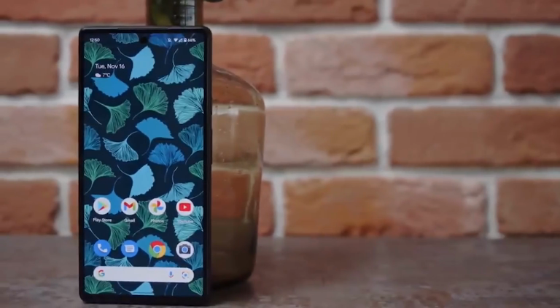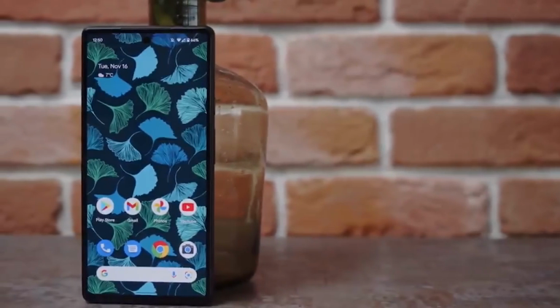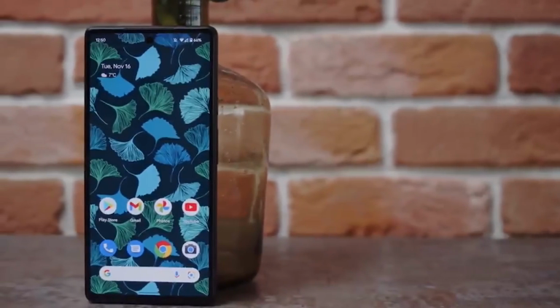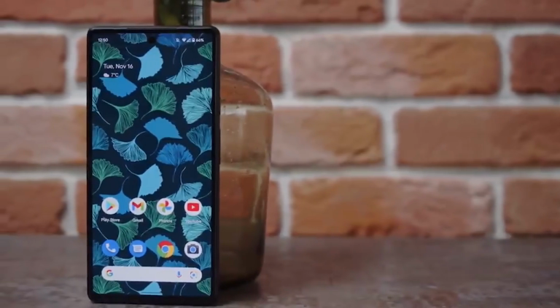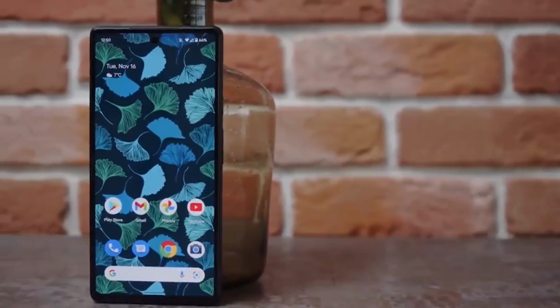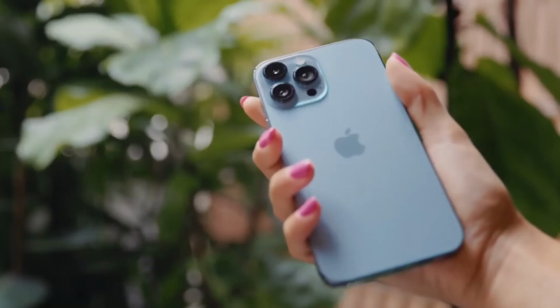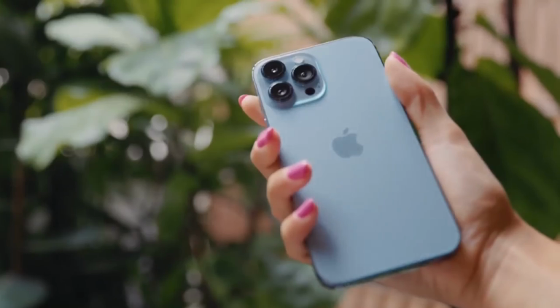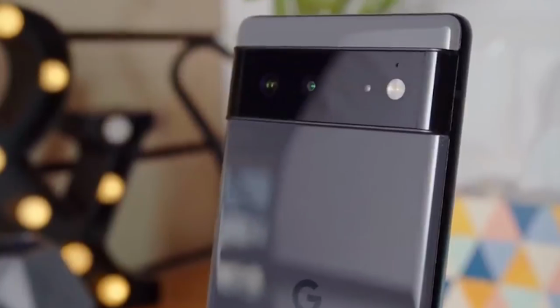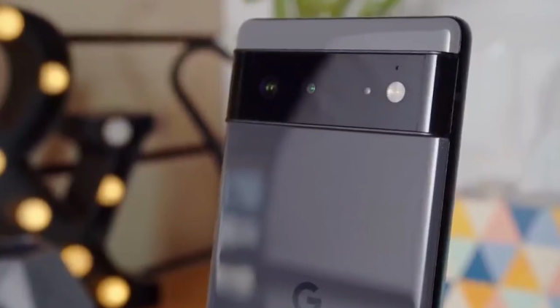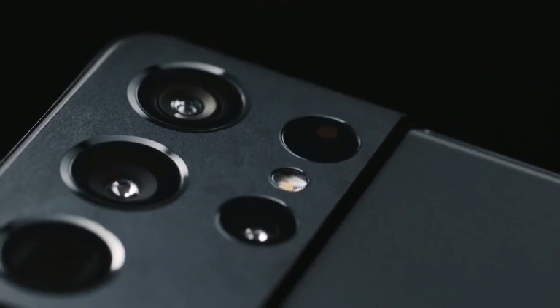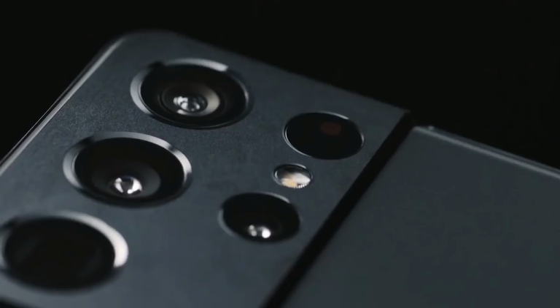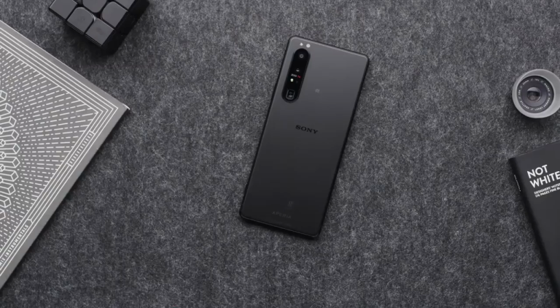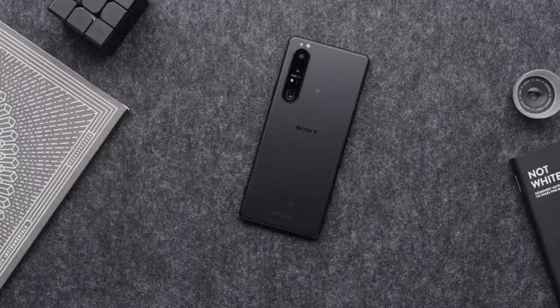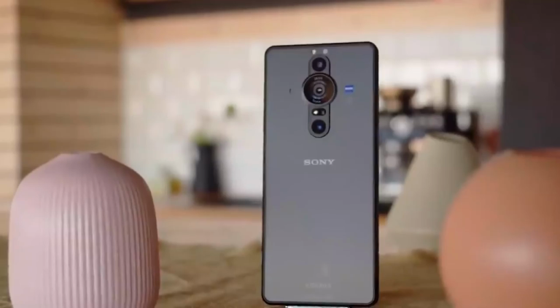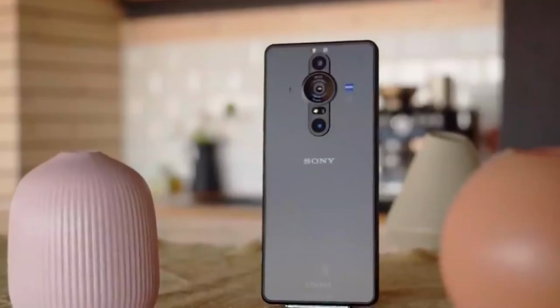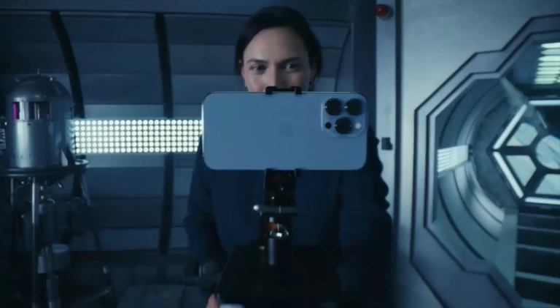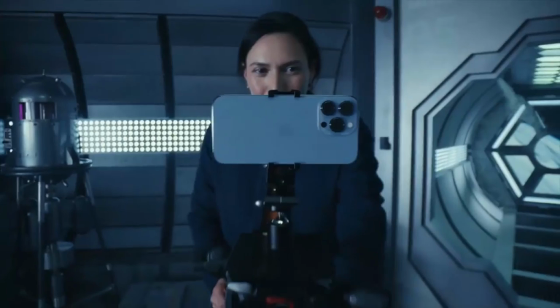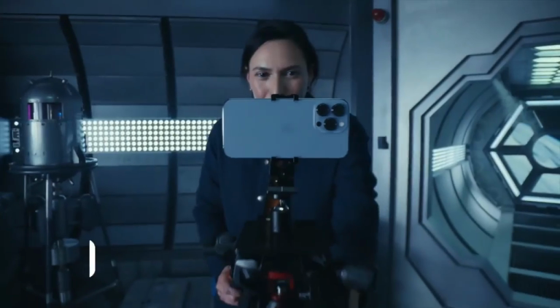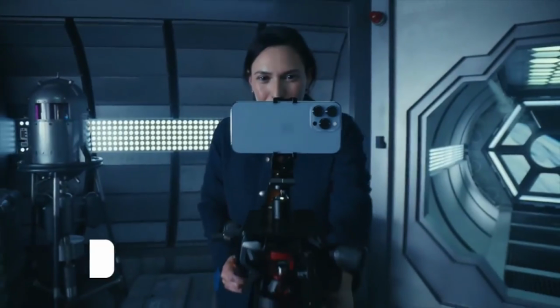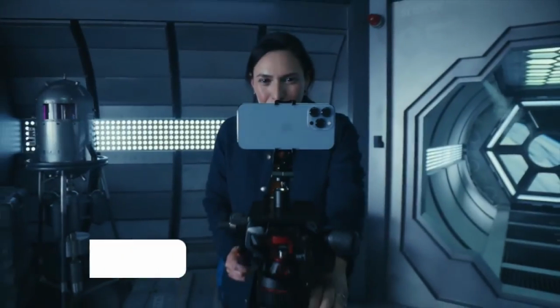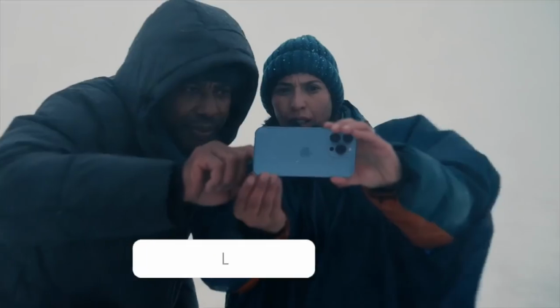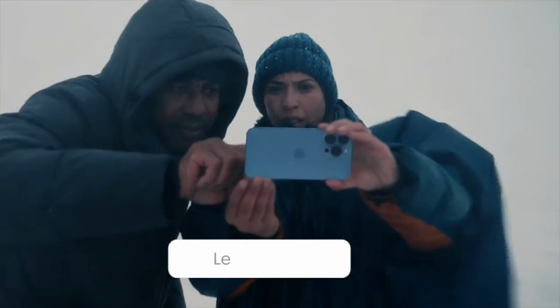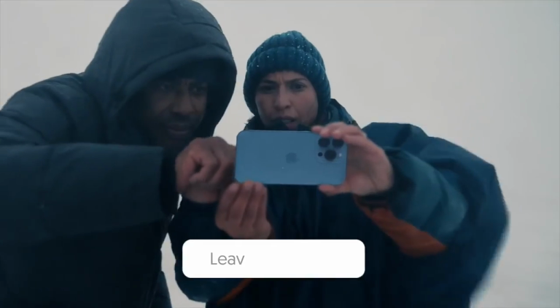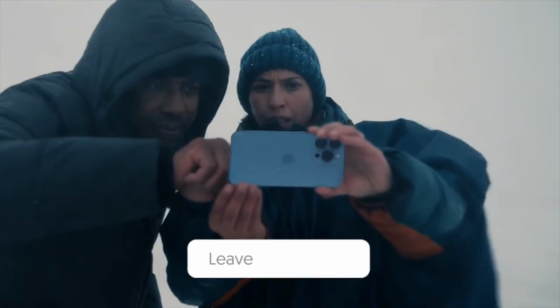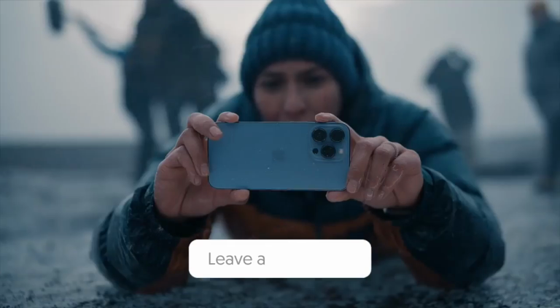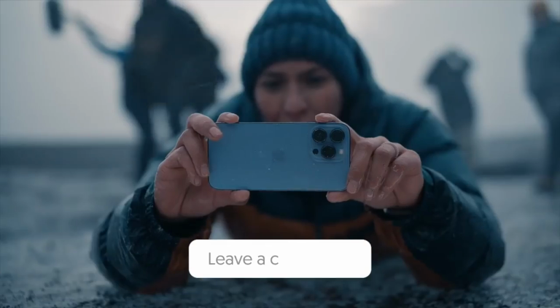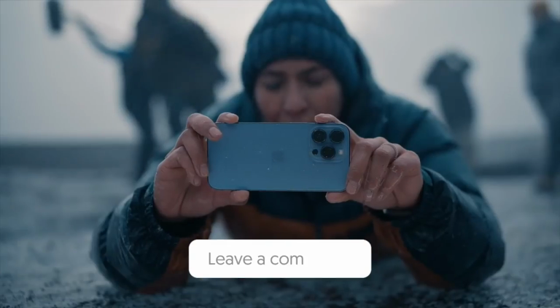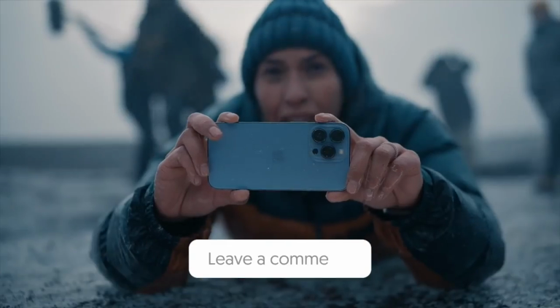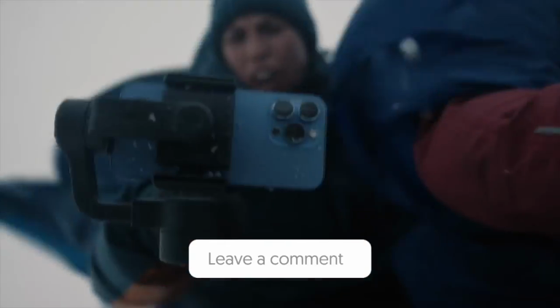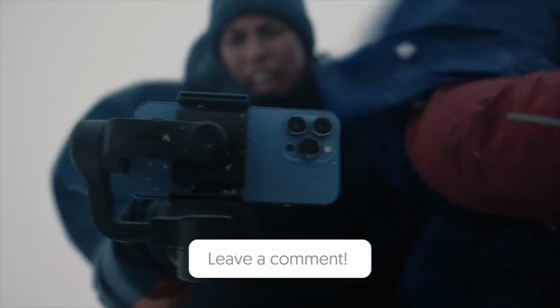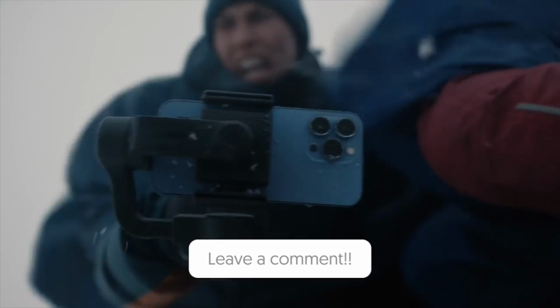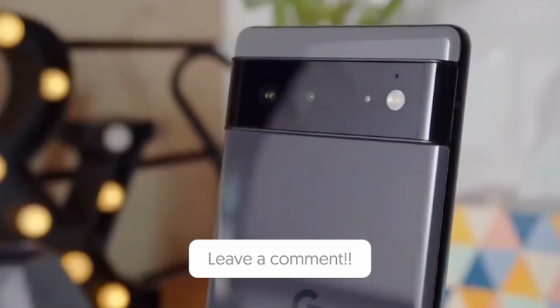That's the end of the video. Which of these phones do you like the most? Do you own any of them? Let us know in the comments below.